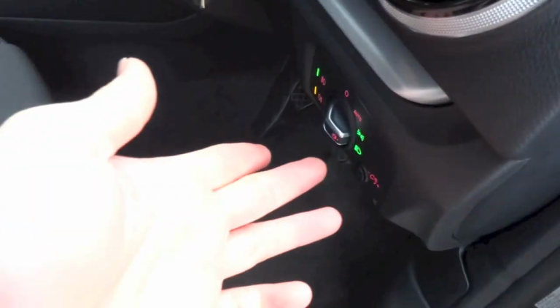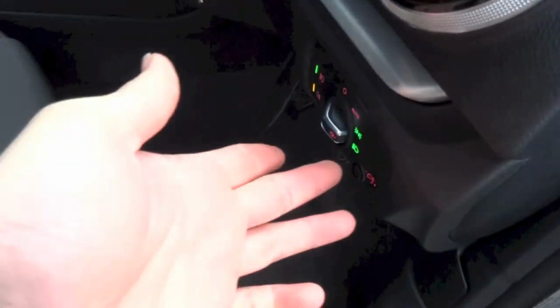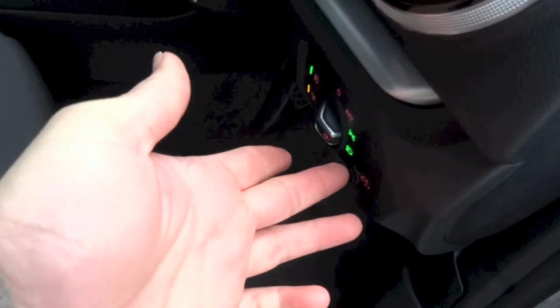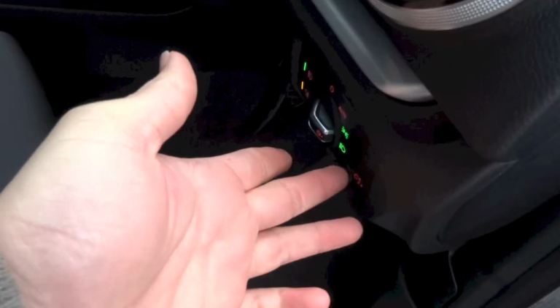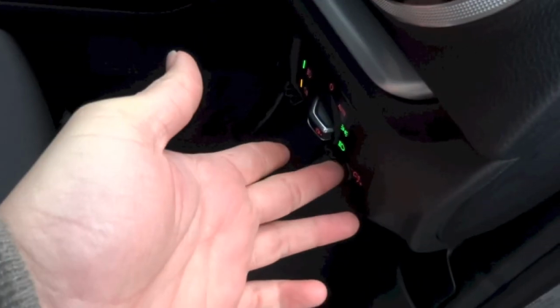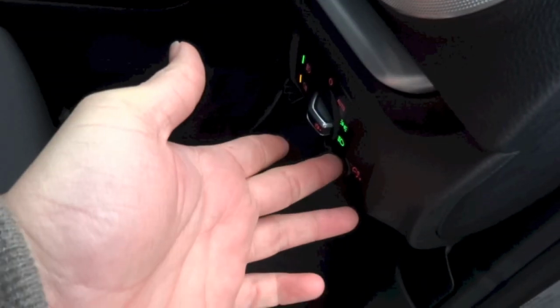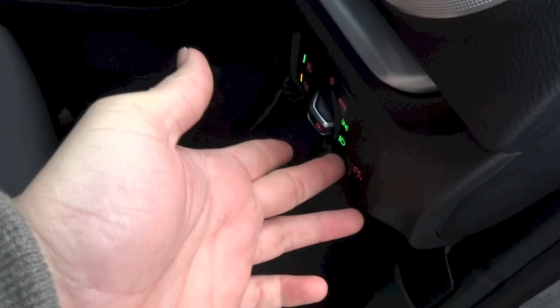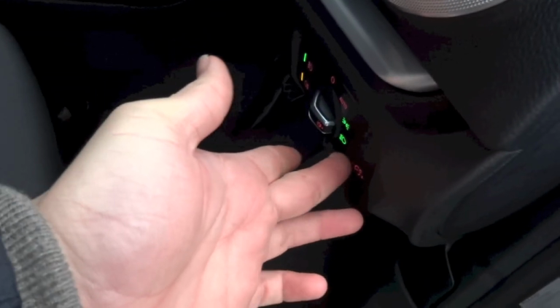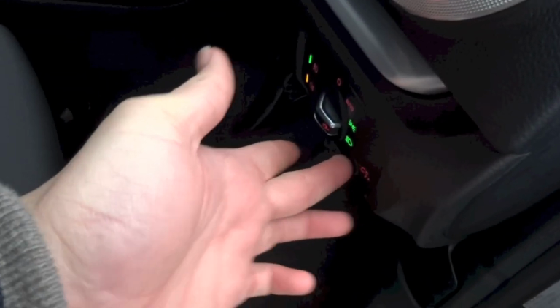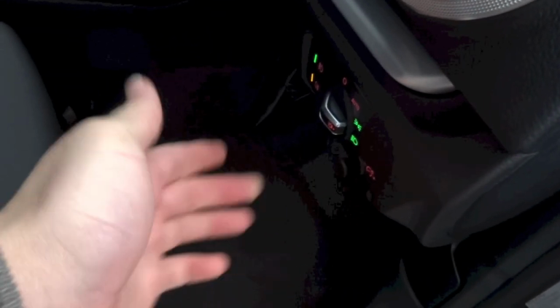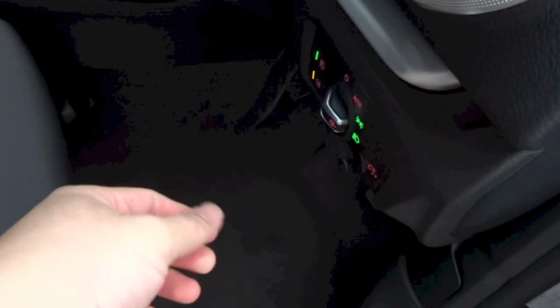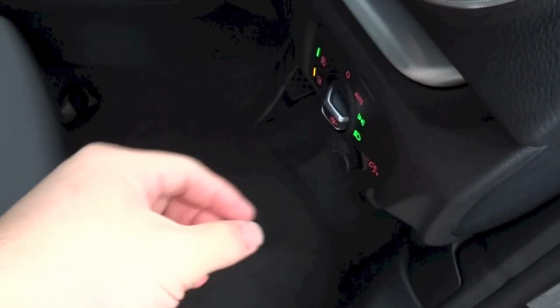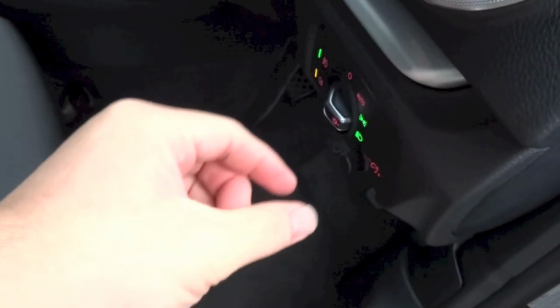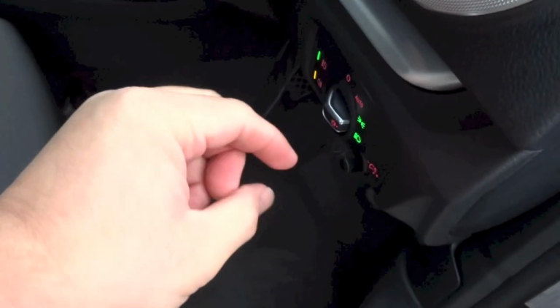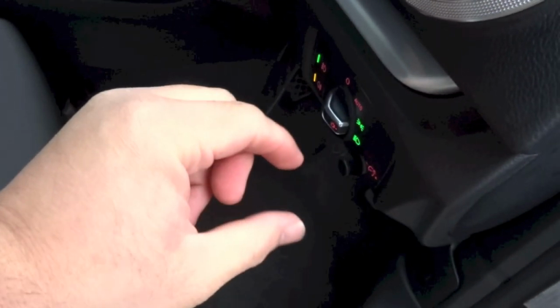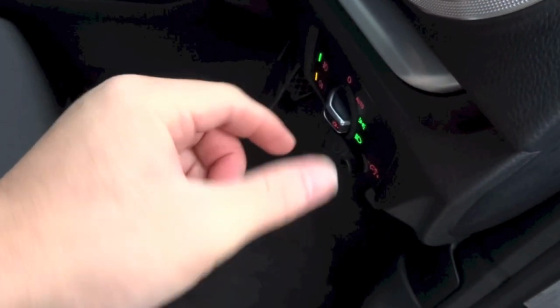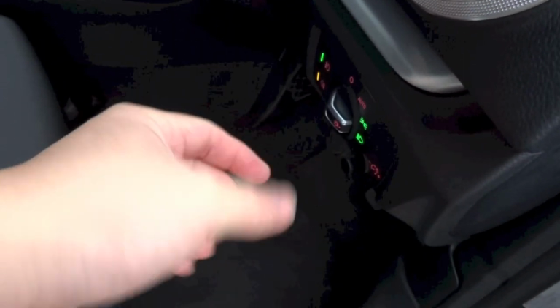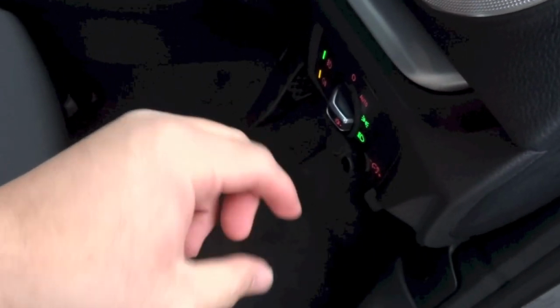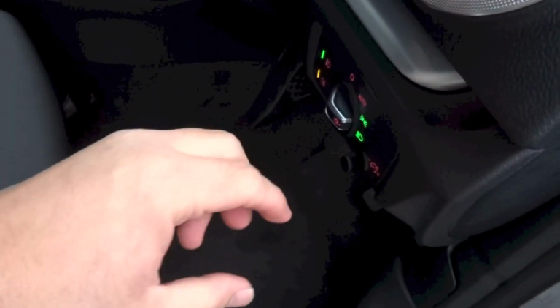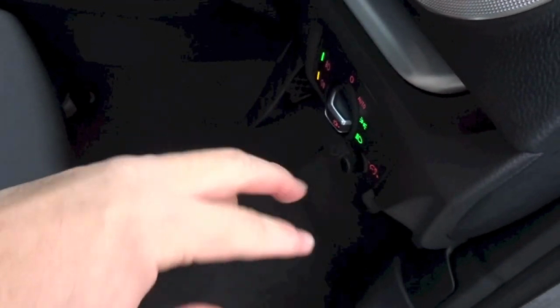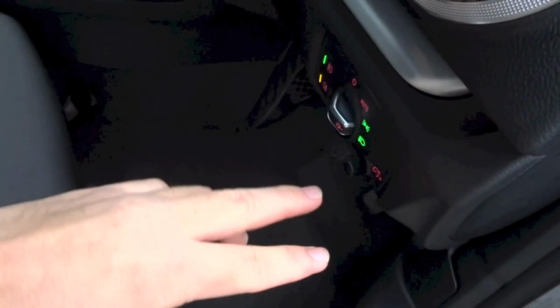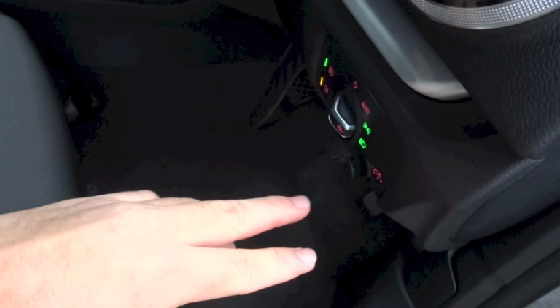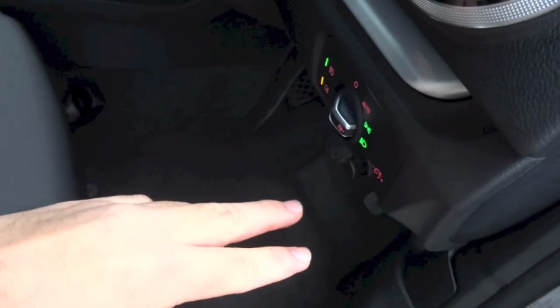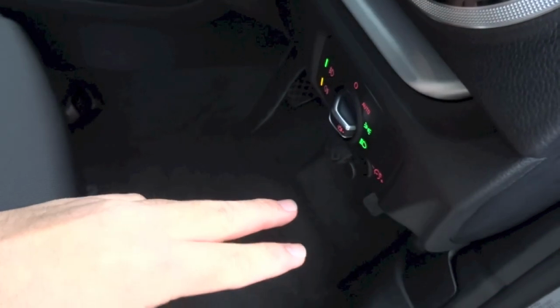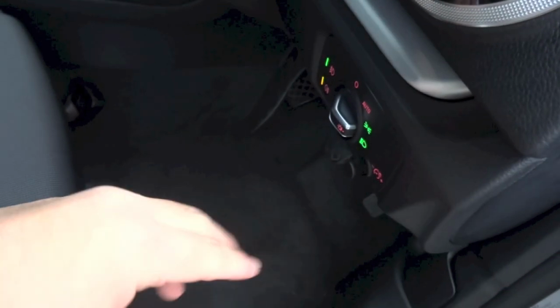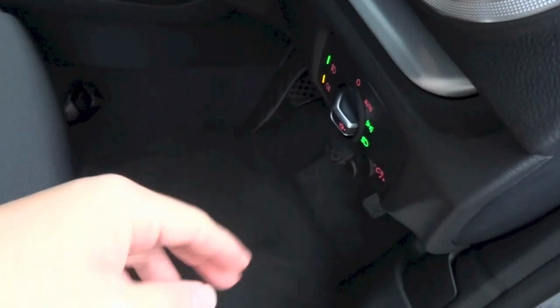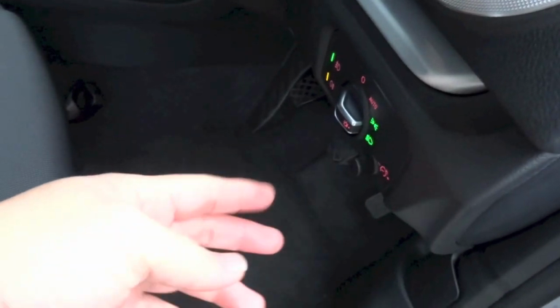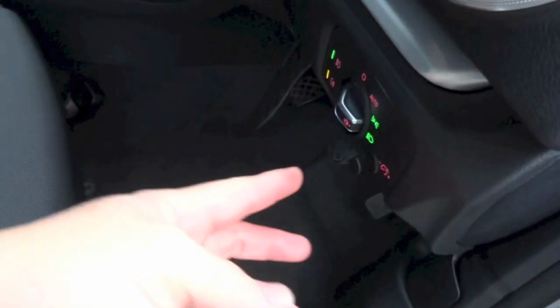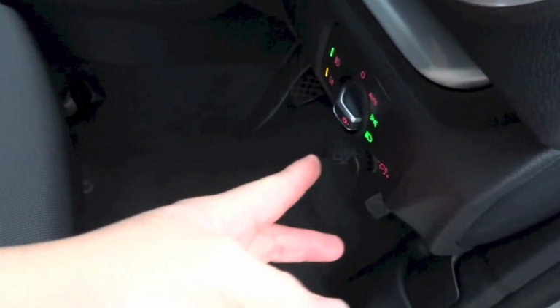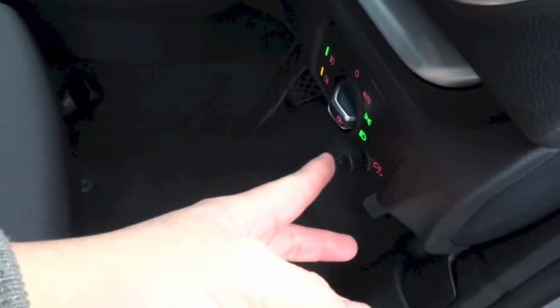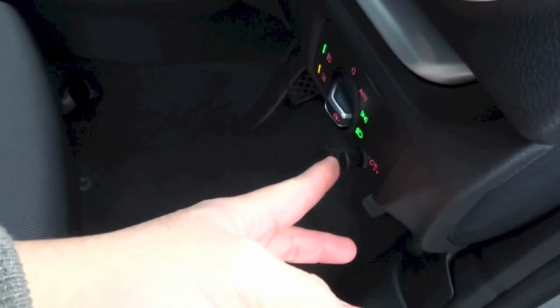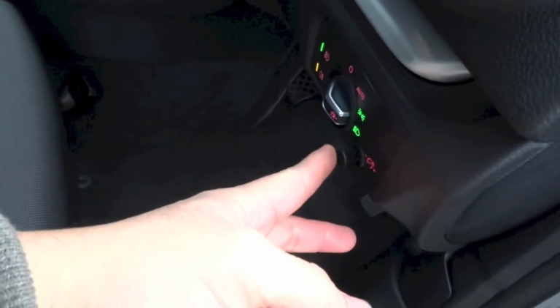Right here, push this button out to reveal a knob that allows you to adjust the brightness of the interior at night.